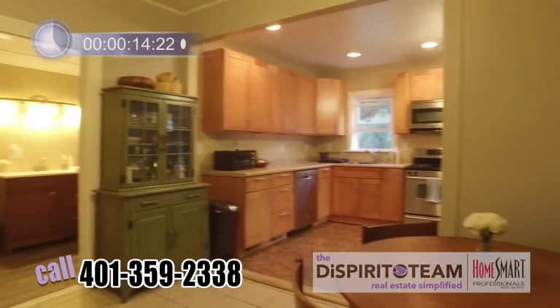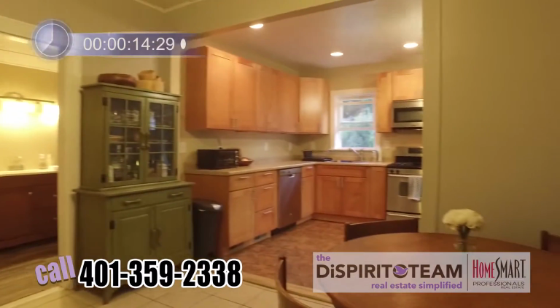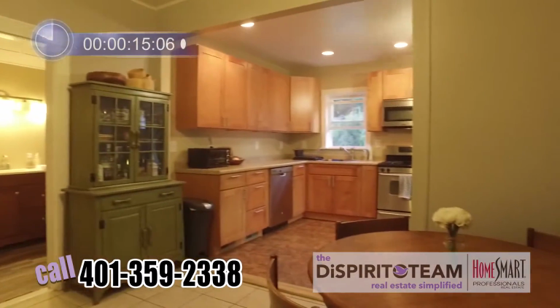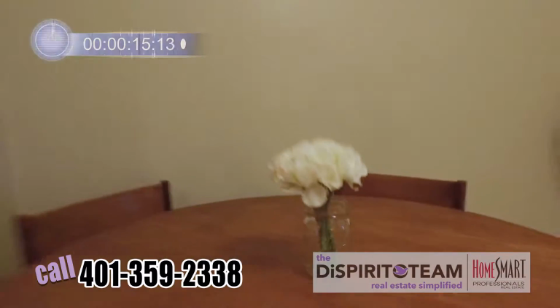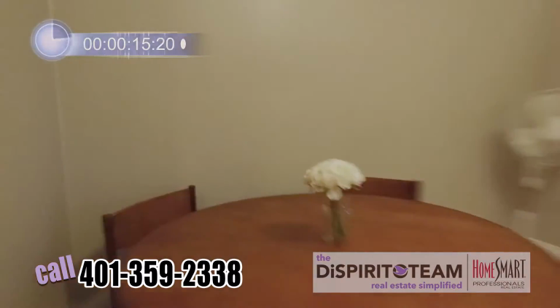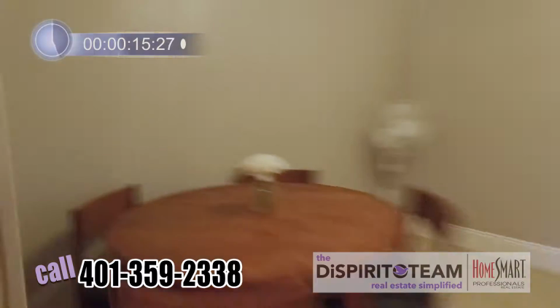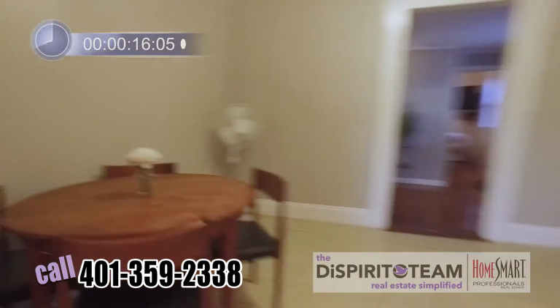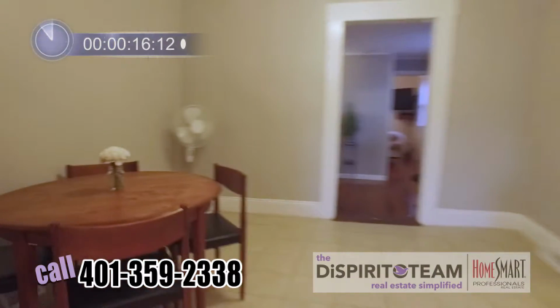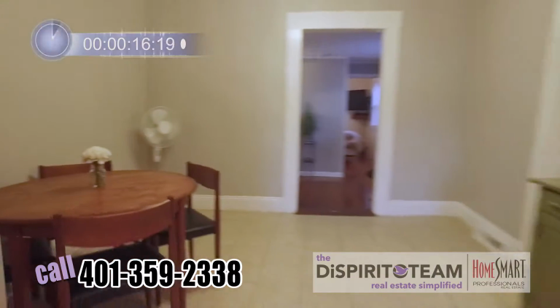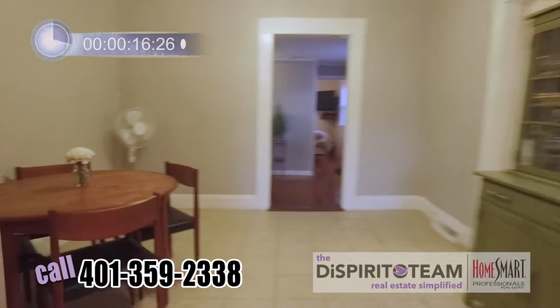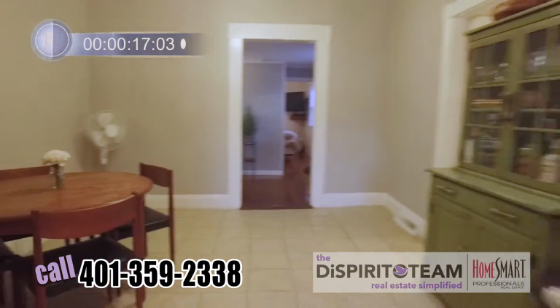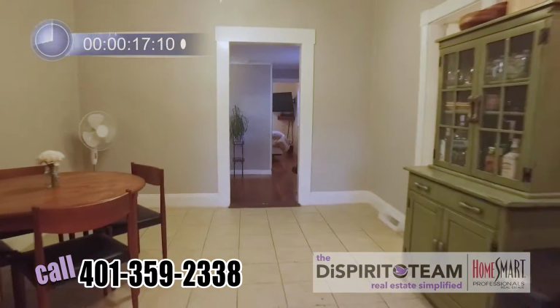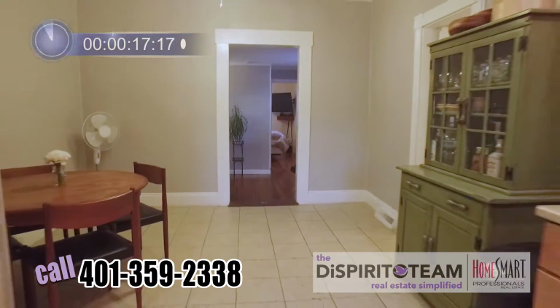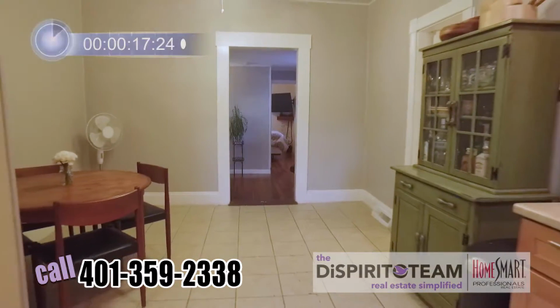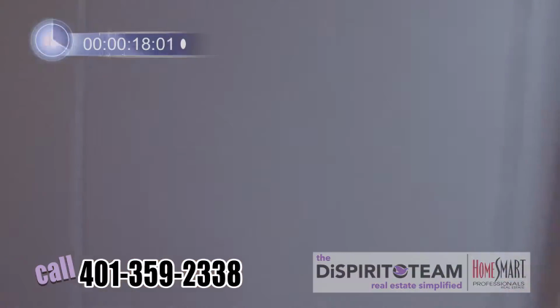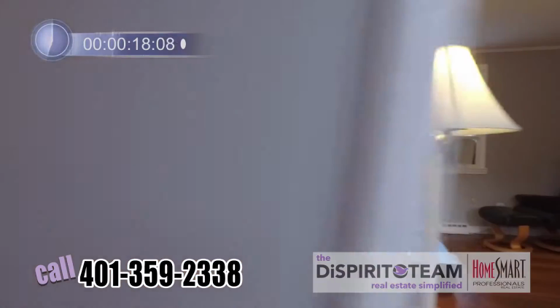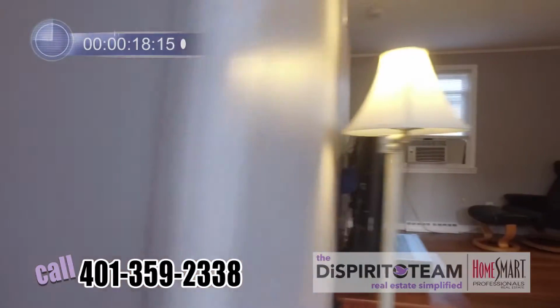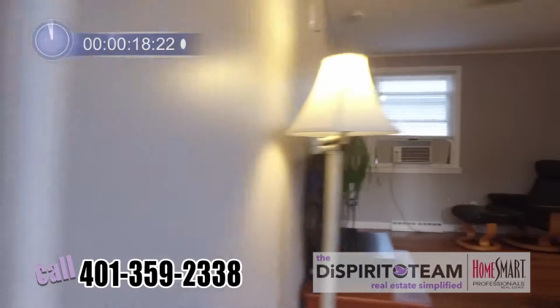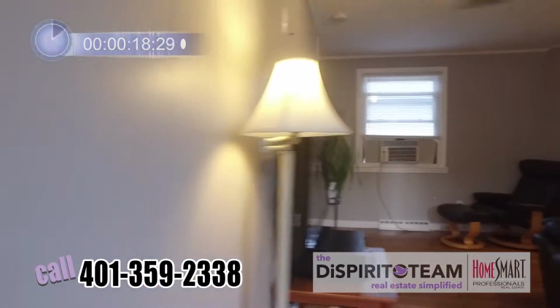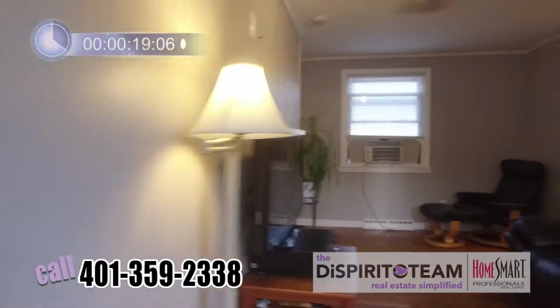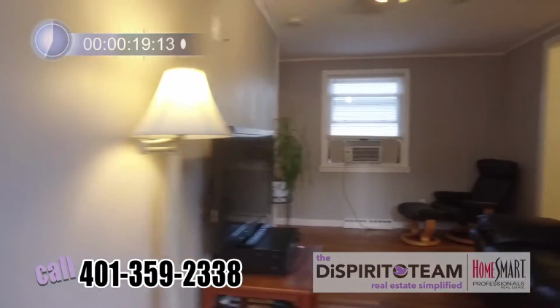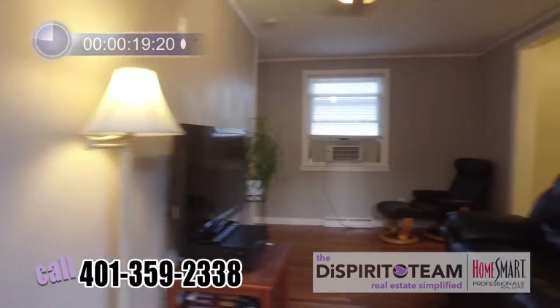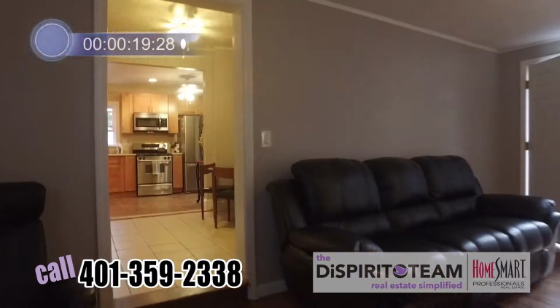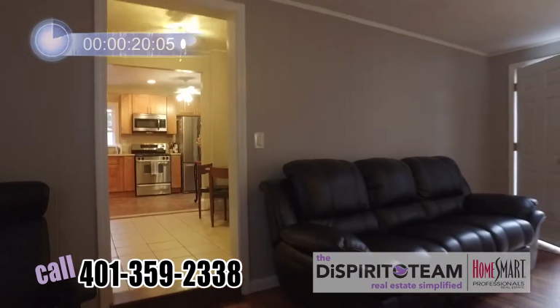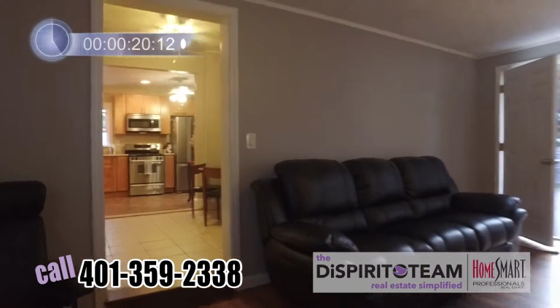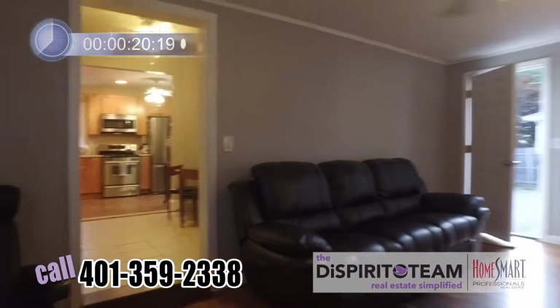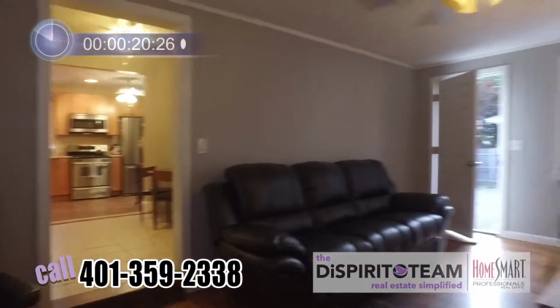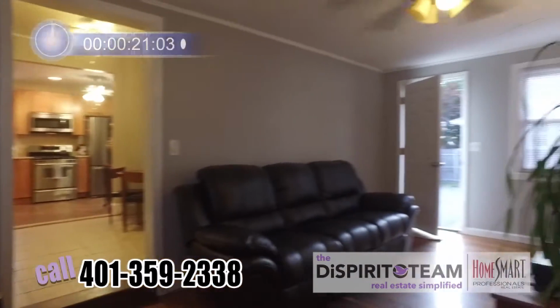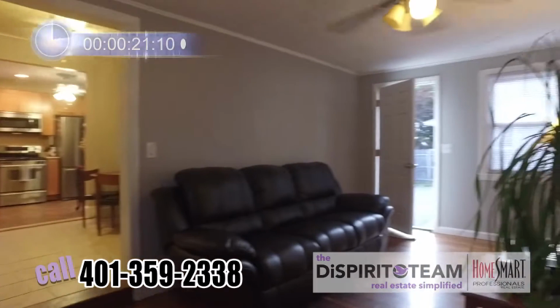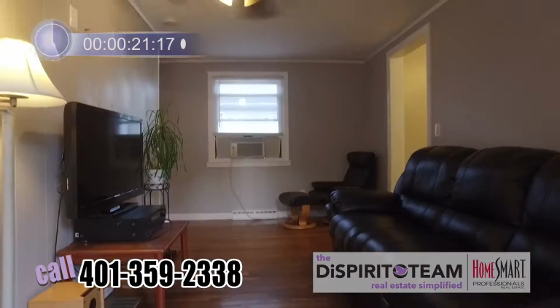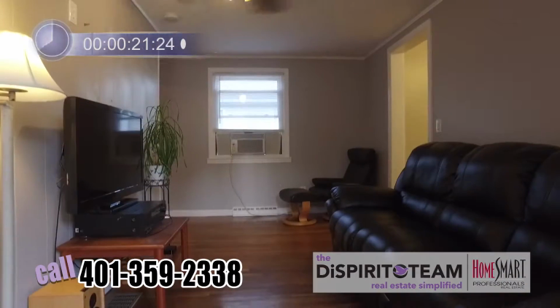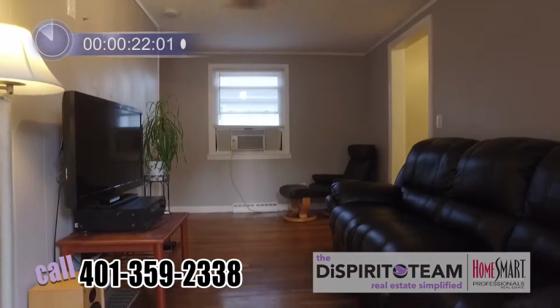Spacious dining room, open space floor plan right off of the kitchen. Check out these tall ceilings. So we're in our spacious living room, complete with a walkout.